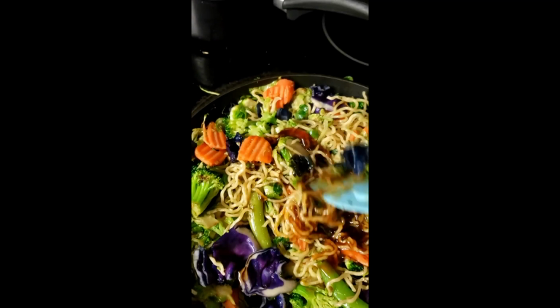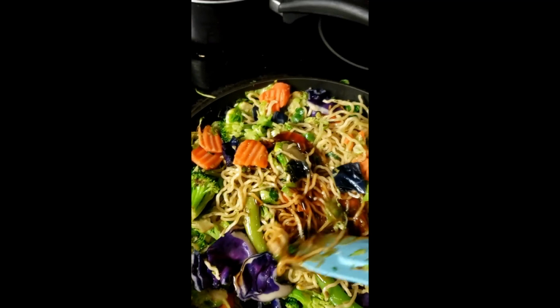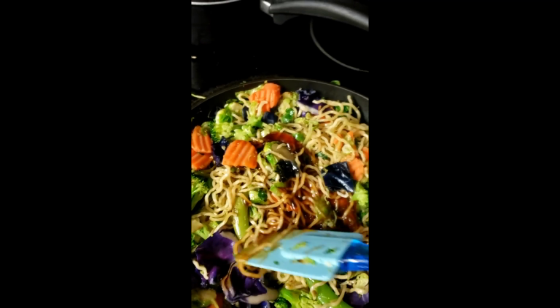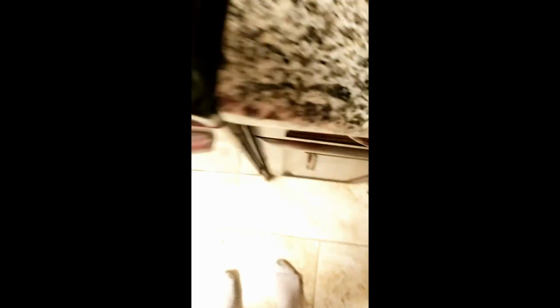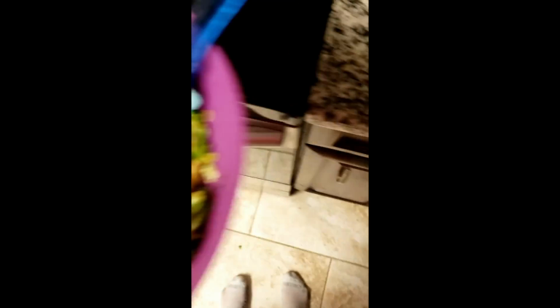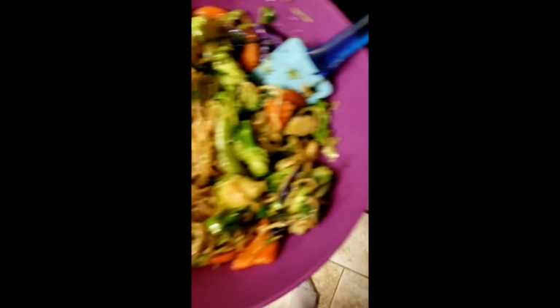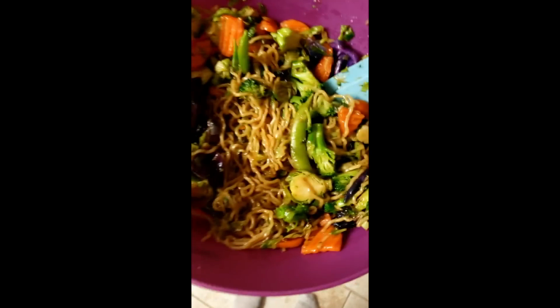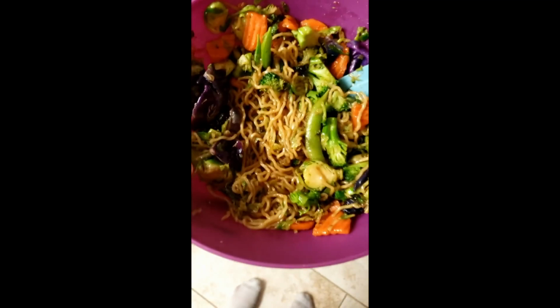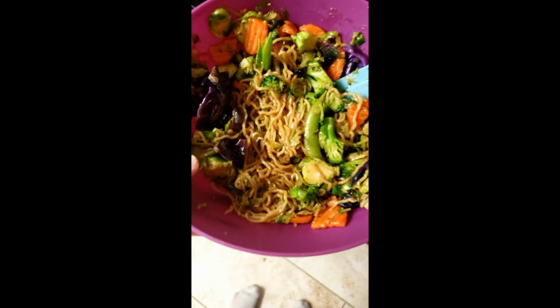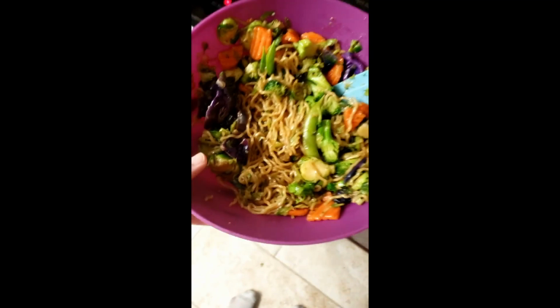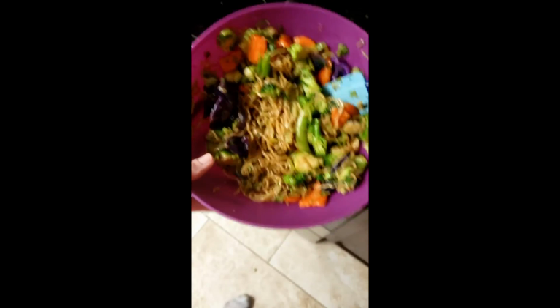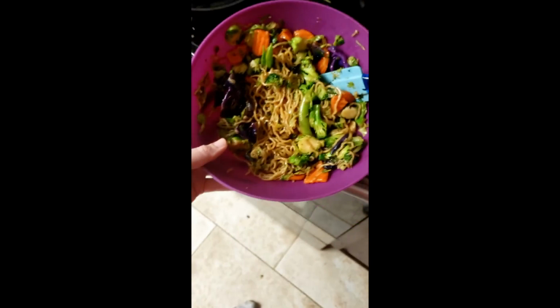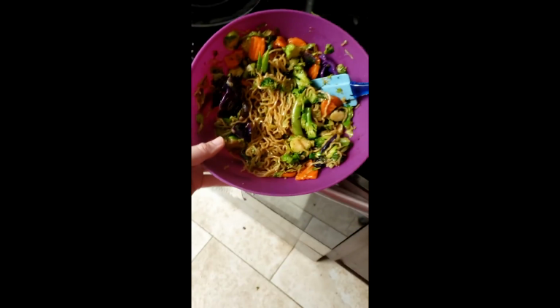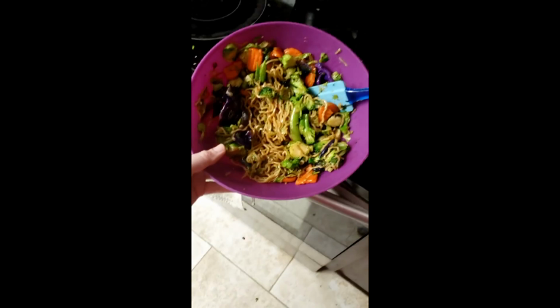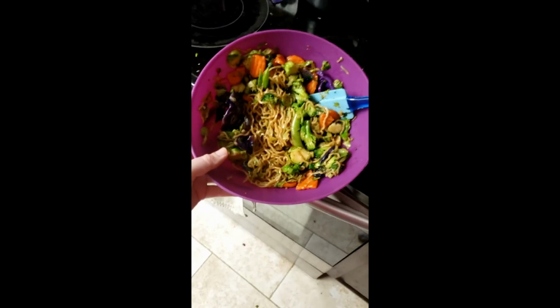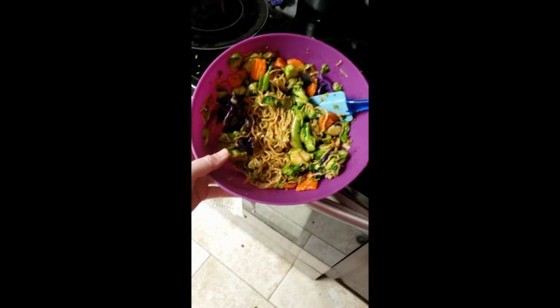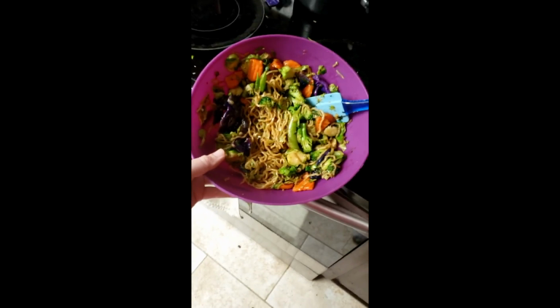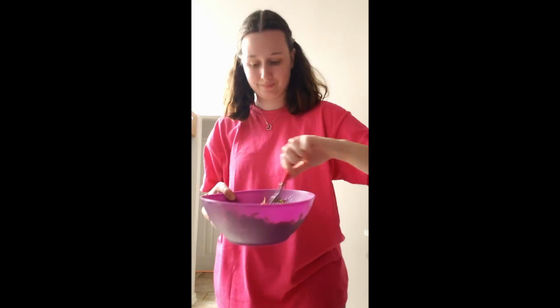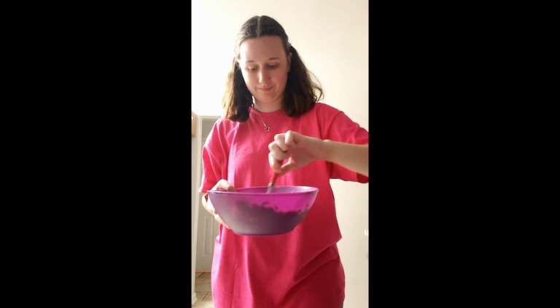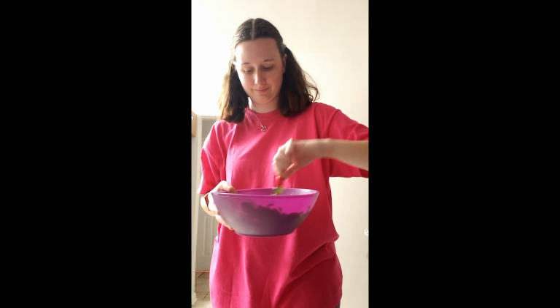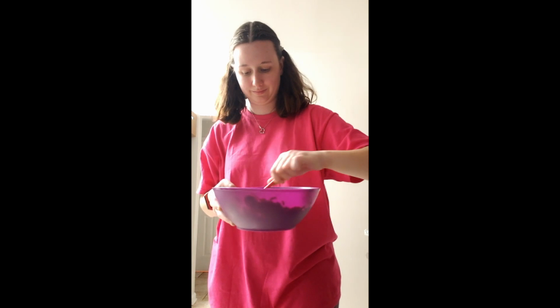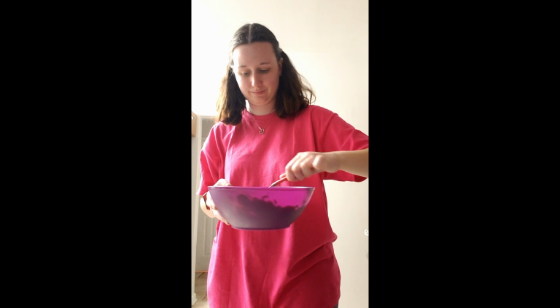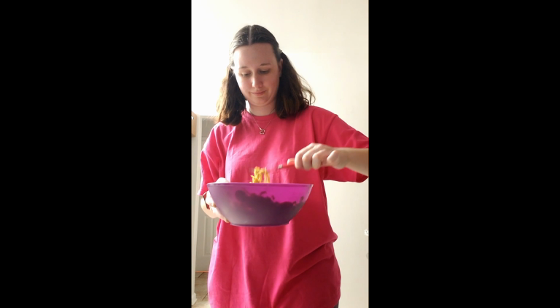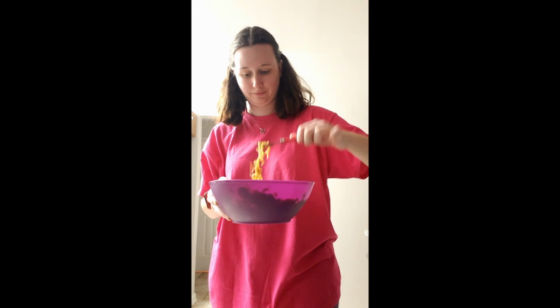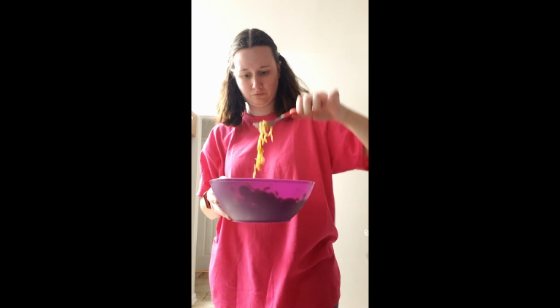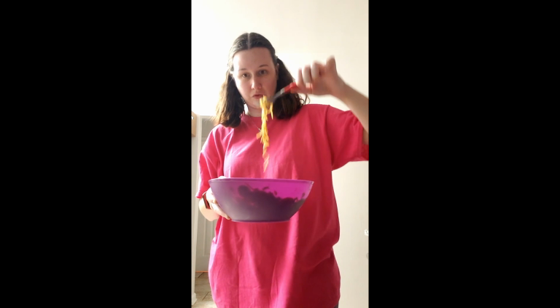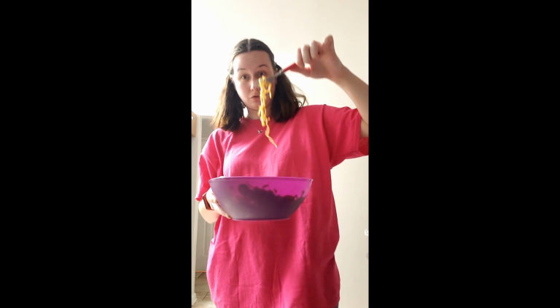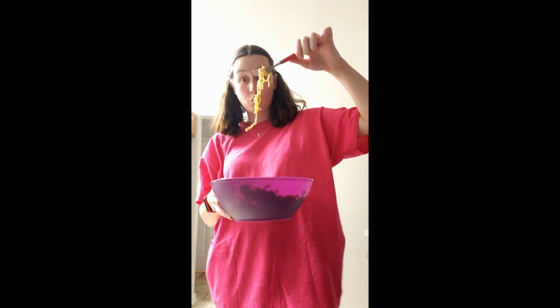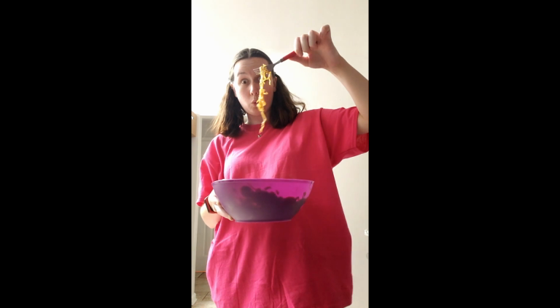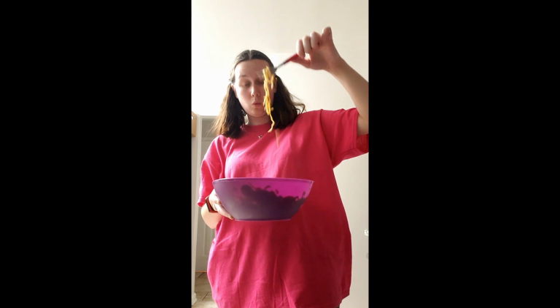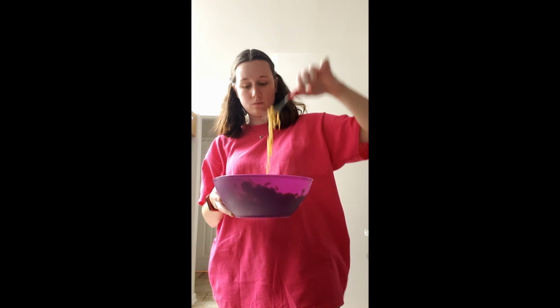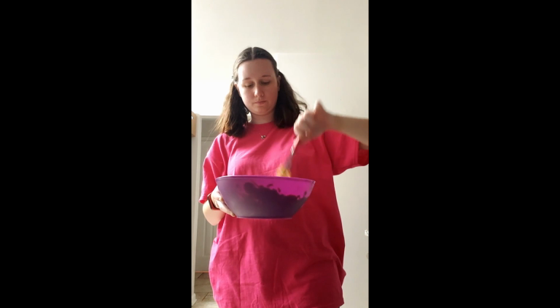Once everything's stirred up together, you have your final product of the teriyaki meal kit. Now let's give it a try.